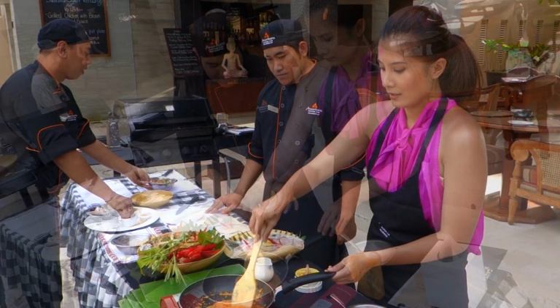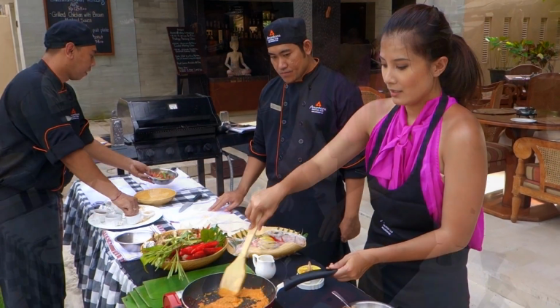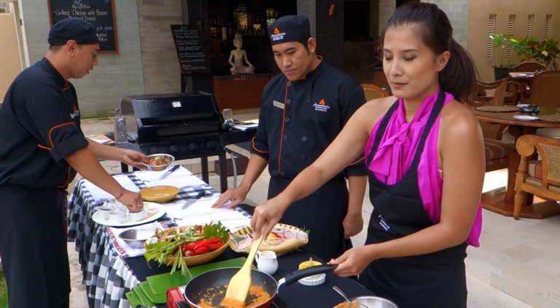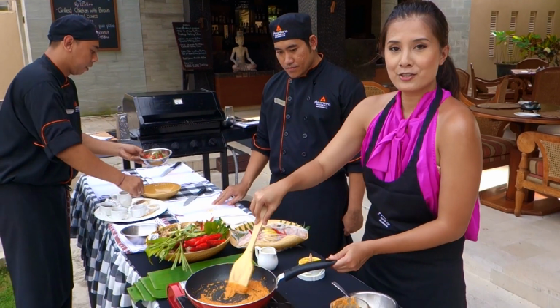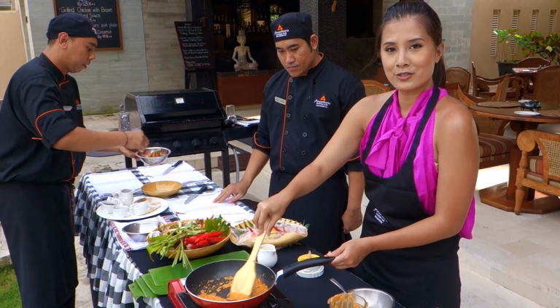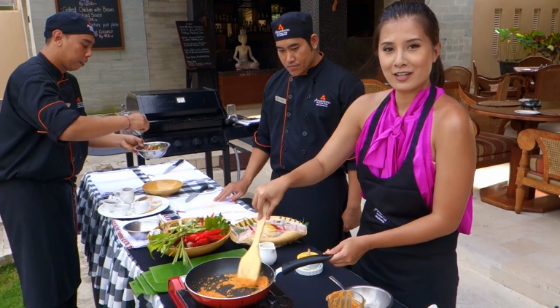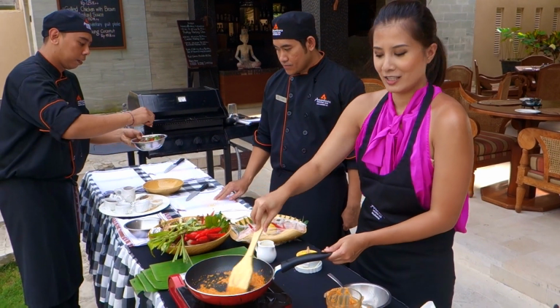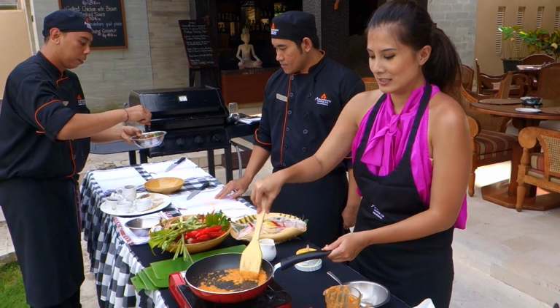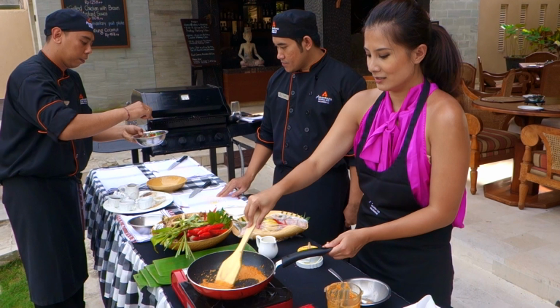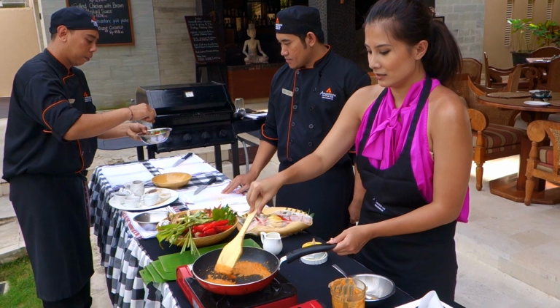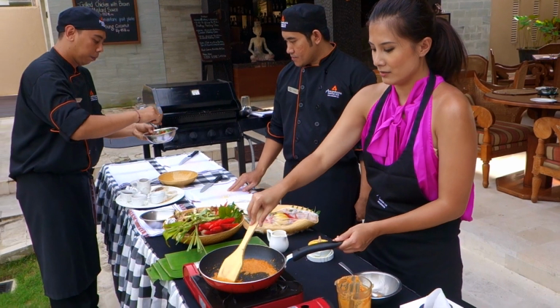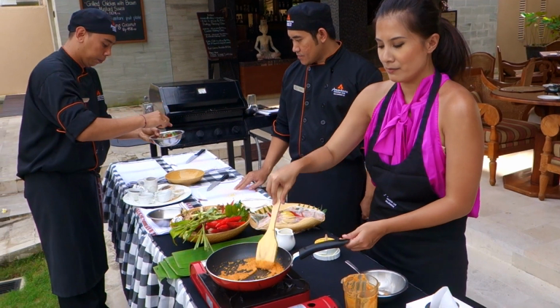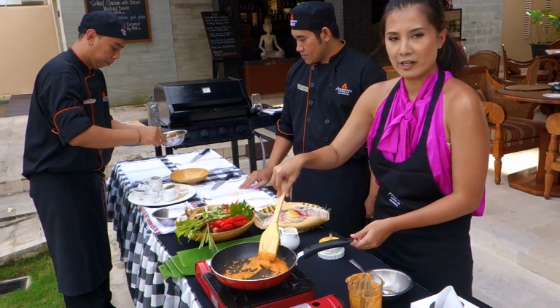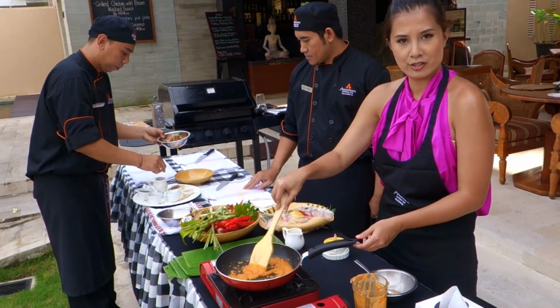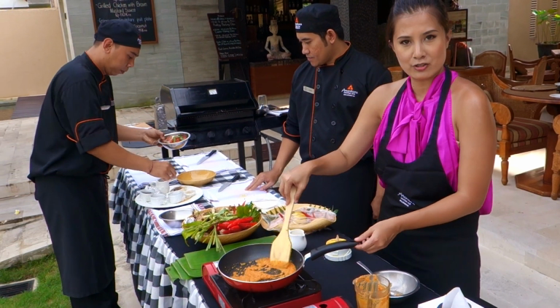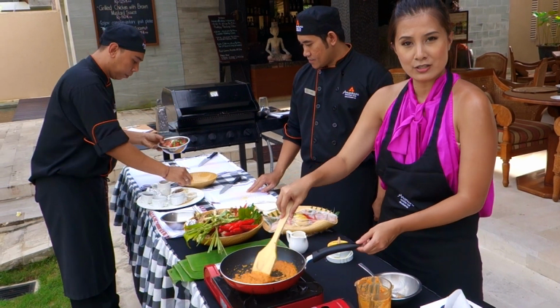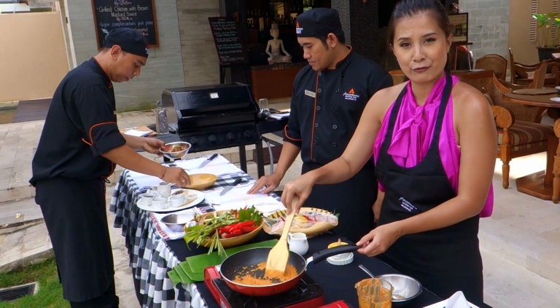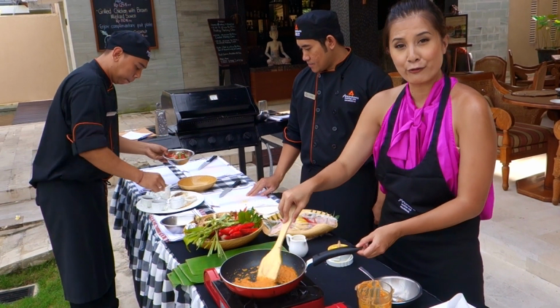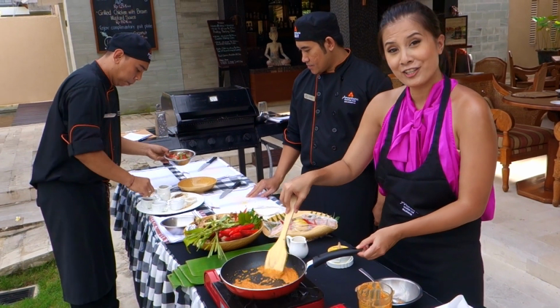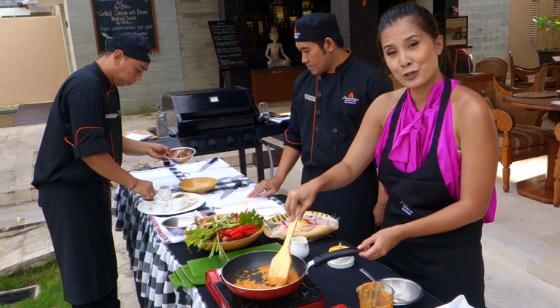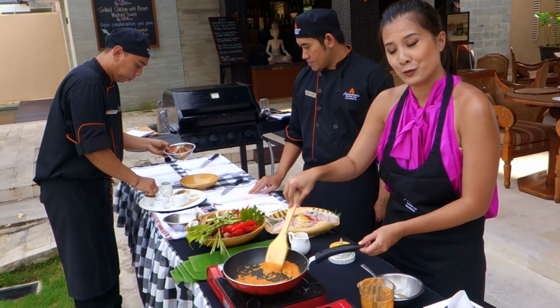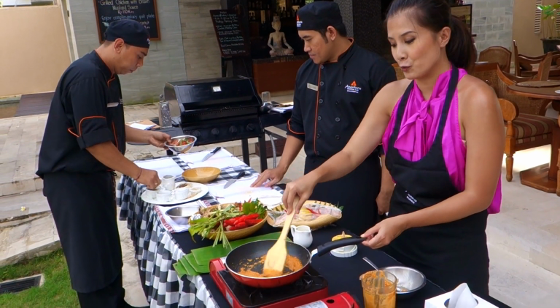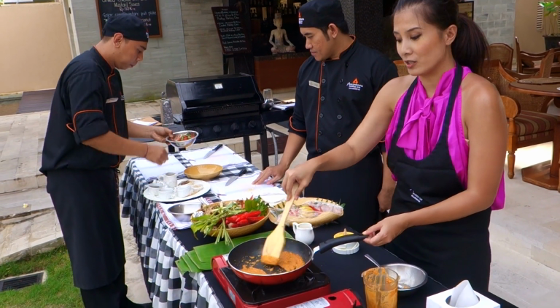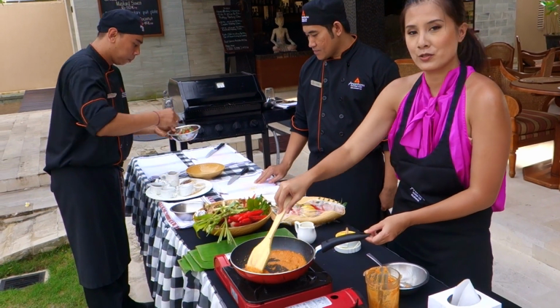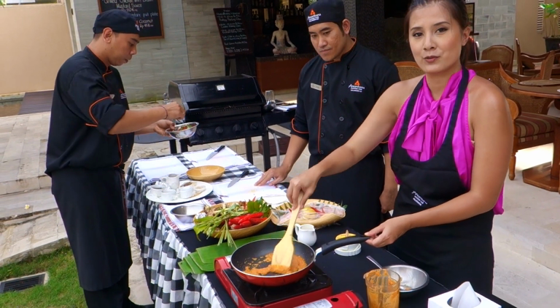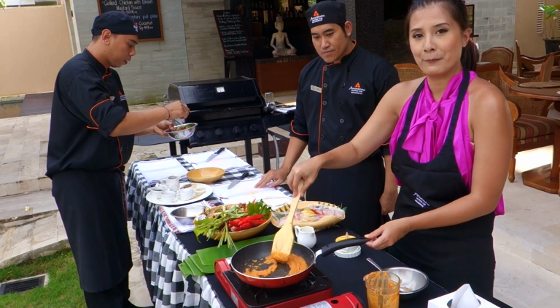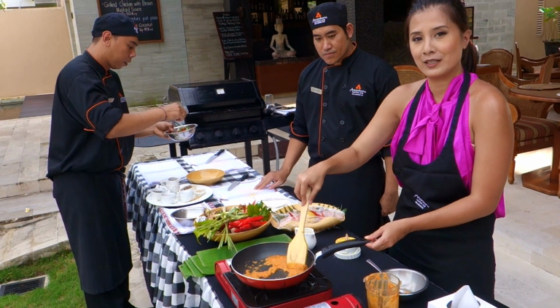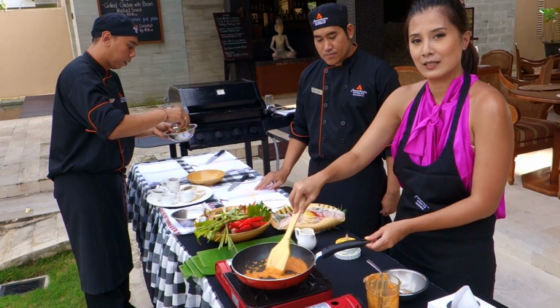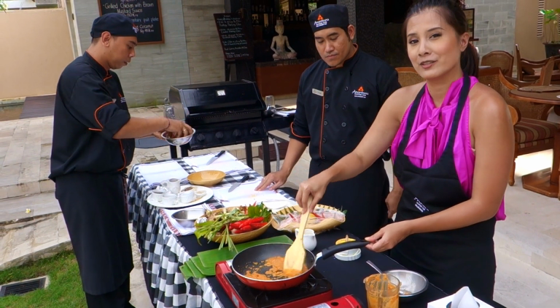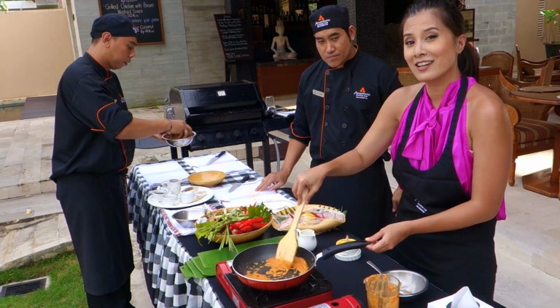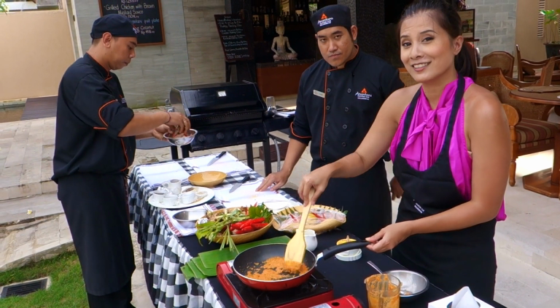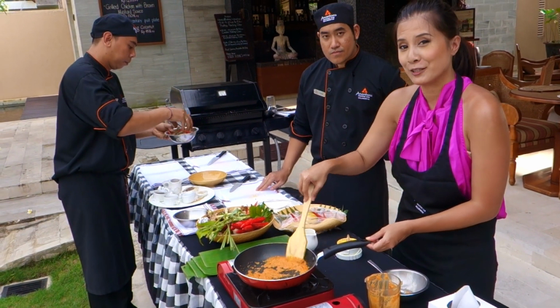I'm sautéing the marinade sauce with the fish, which we are going to wrap in banana leaf.